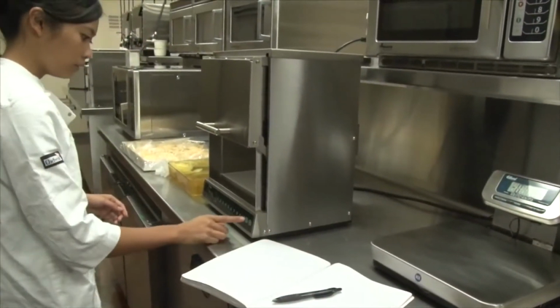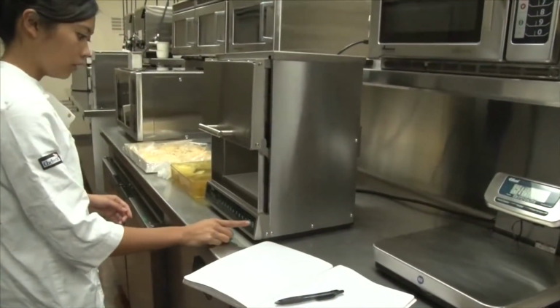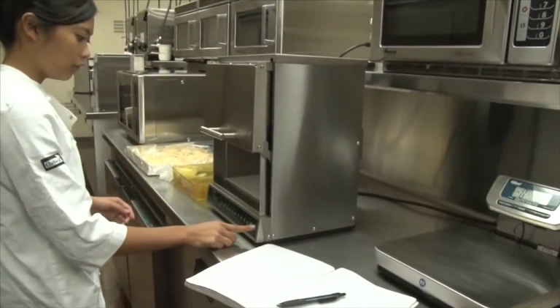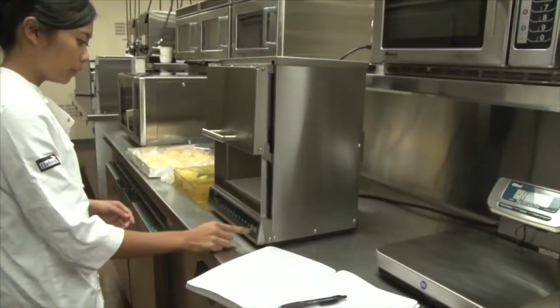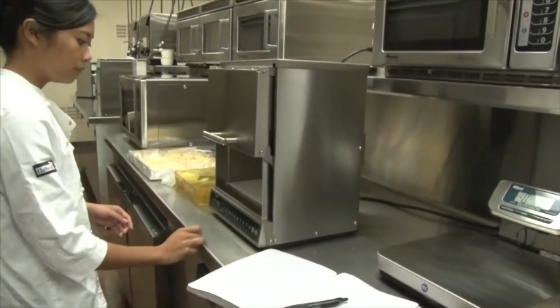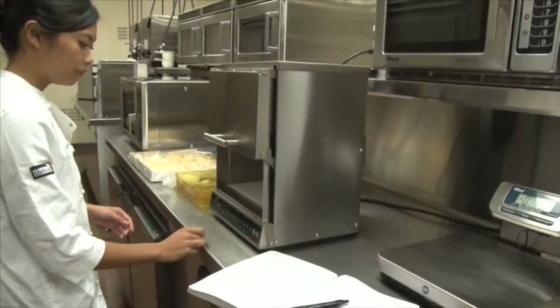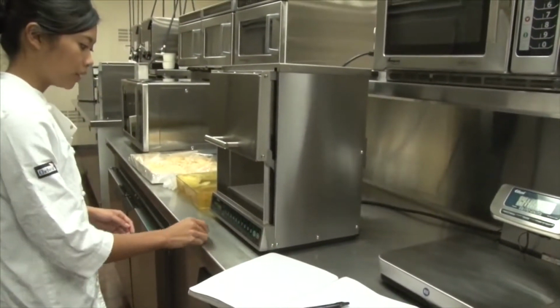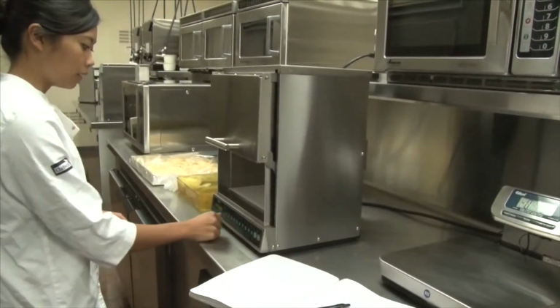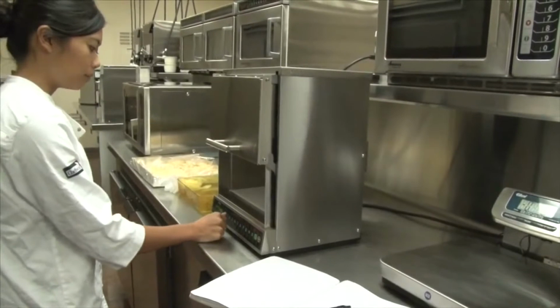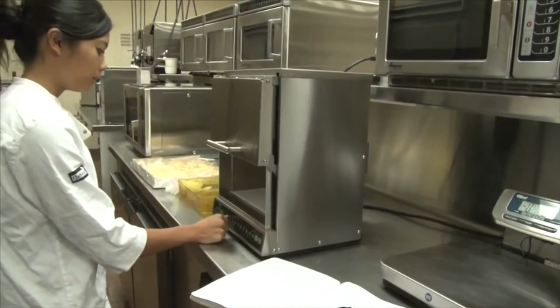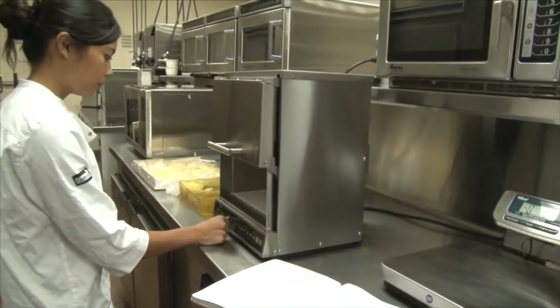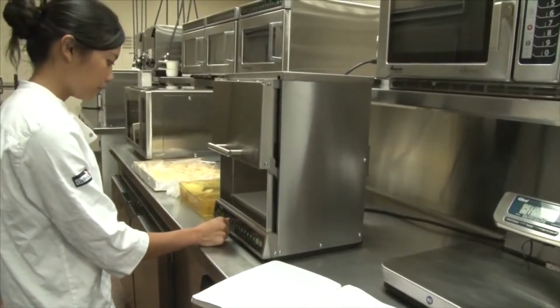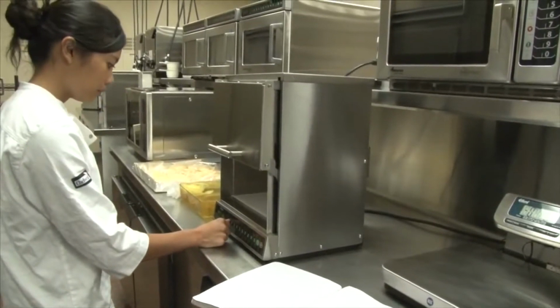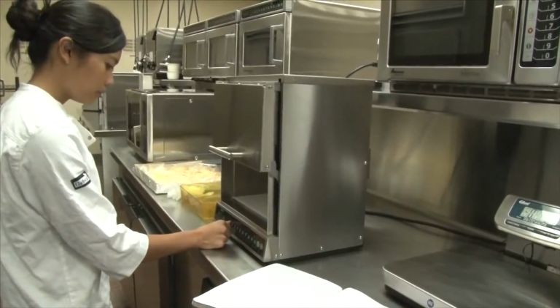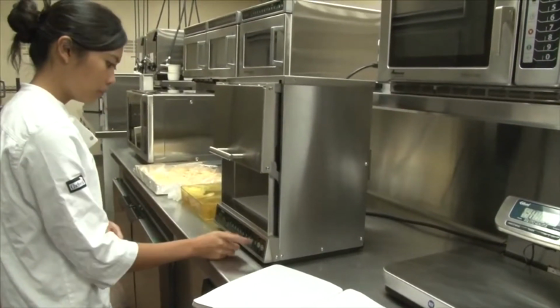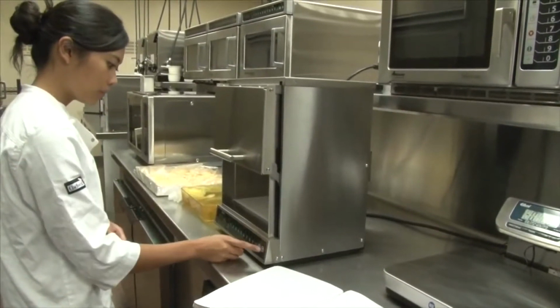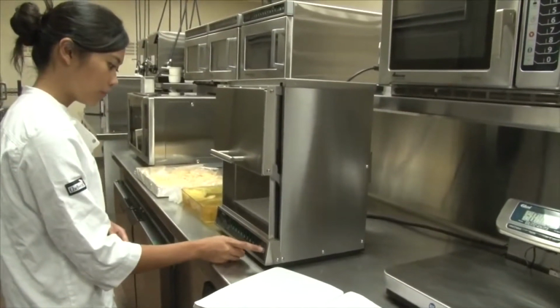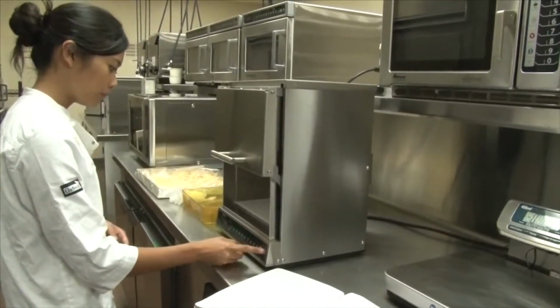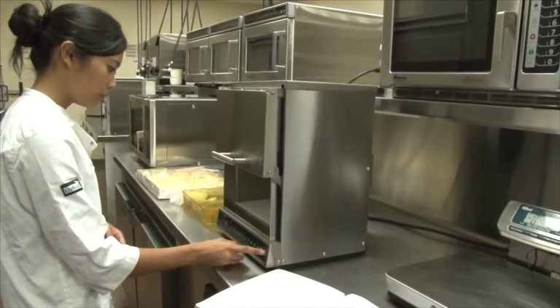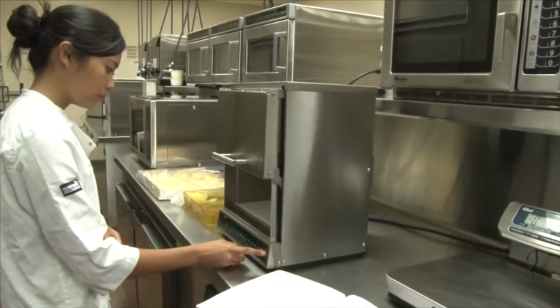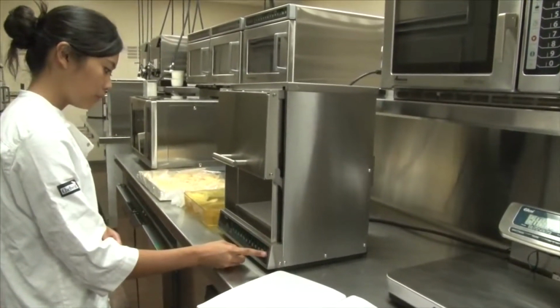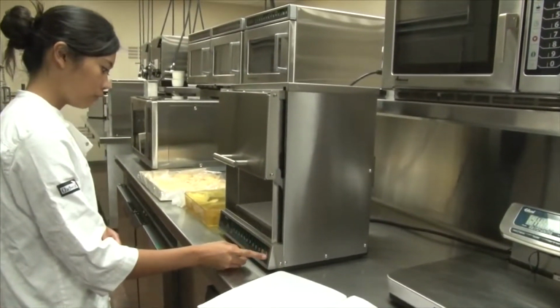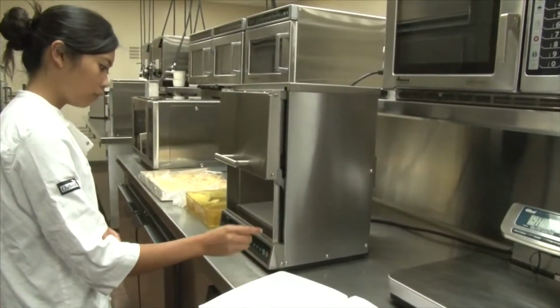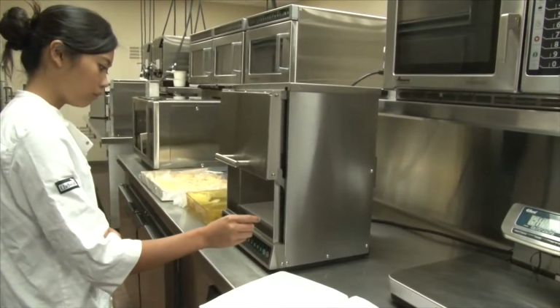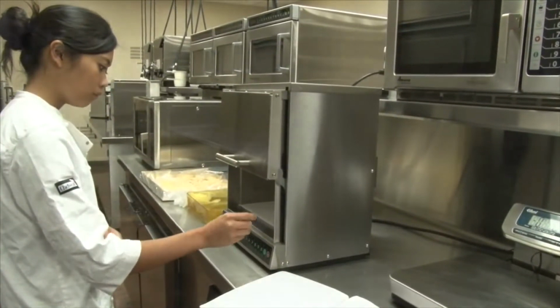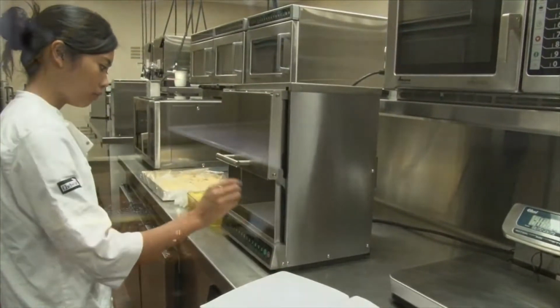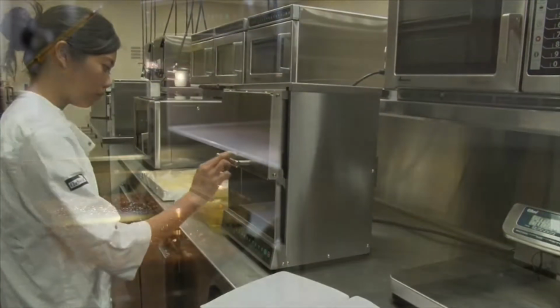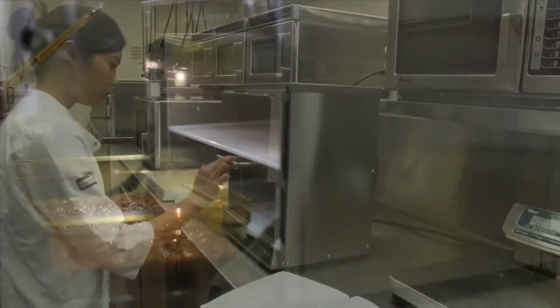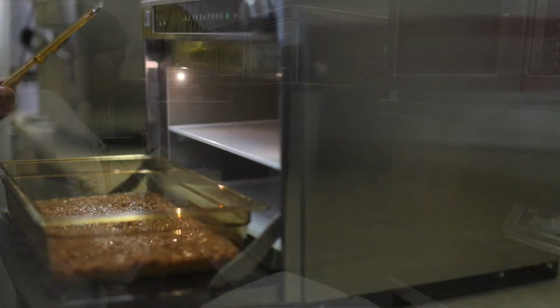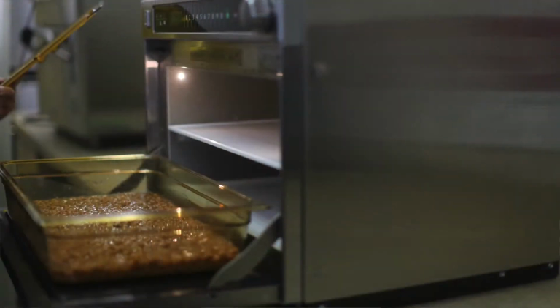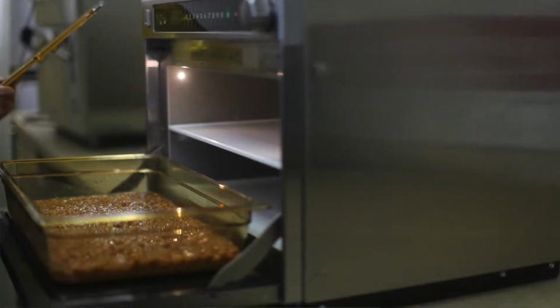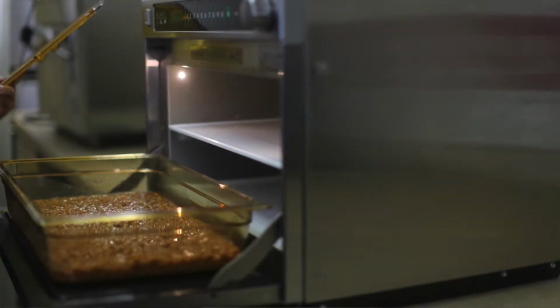We also have a trained culinary team that will help you develop the menu items you need for your operation in this piece of equipment.